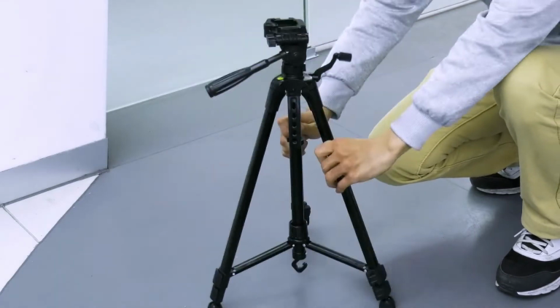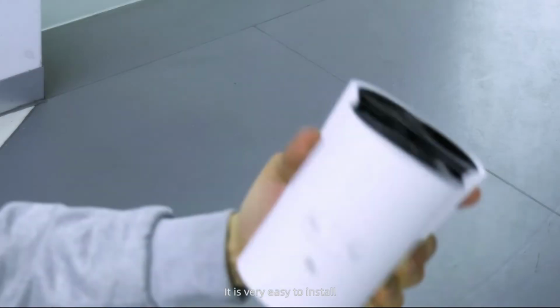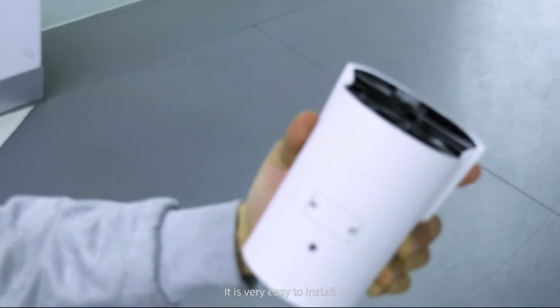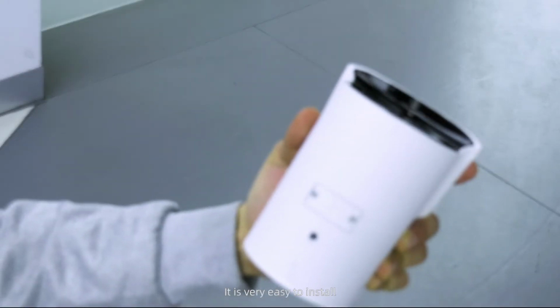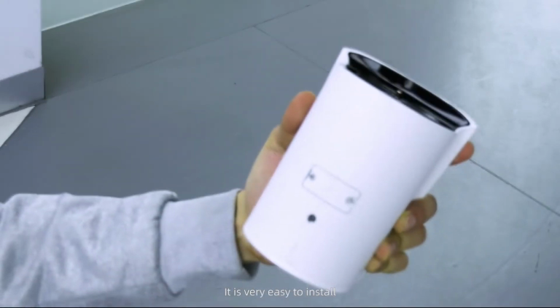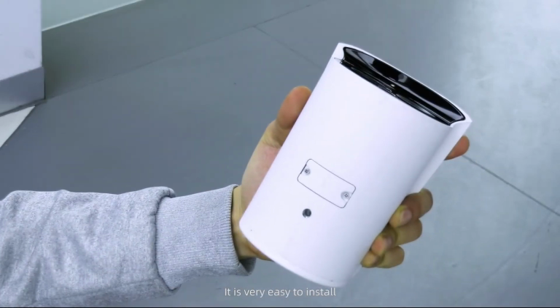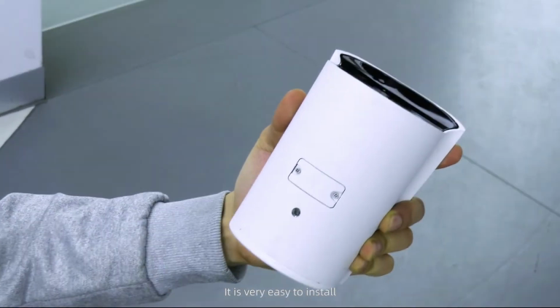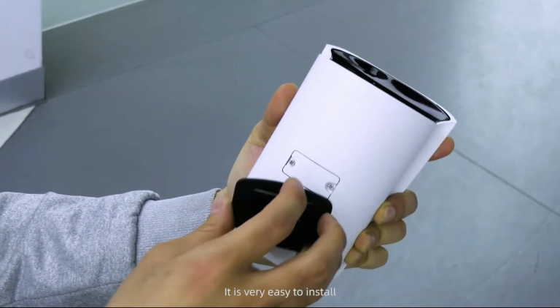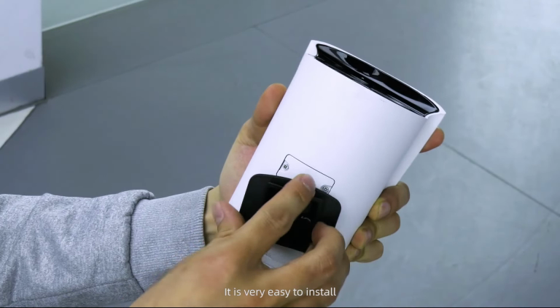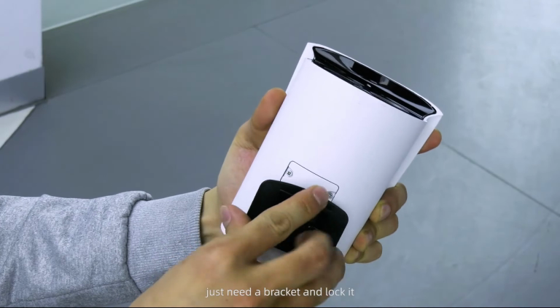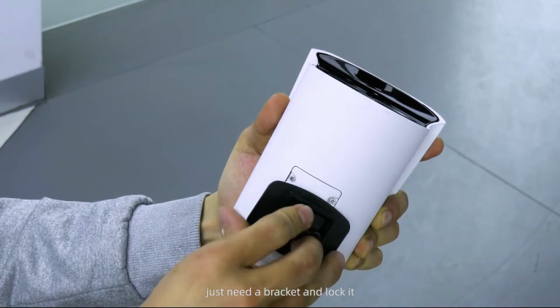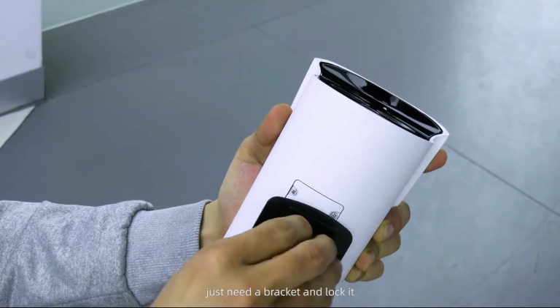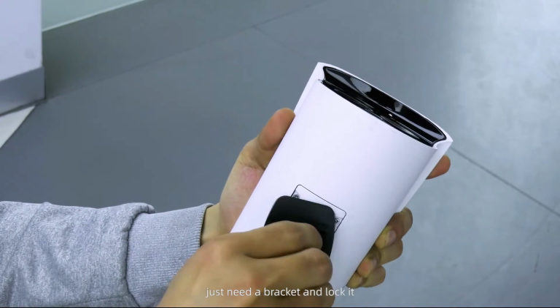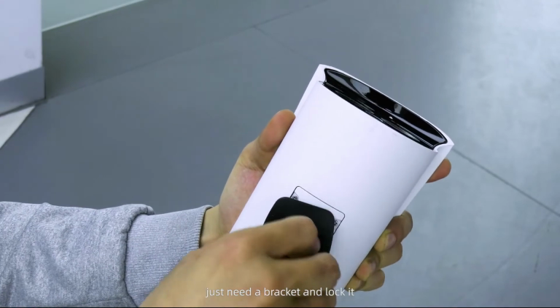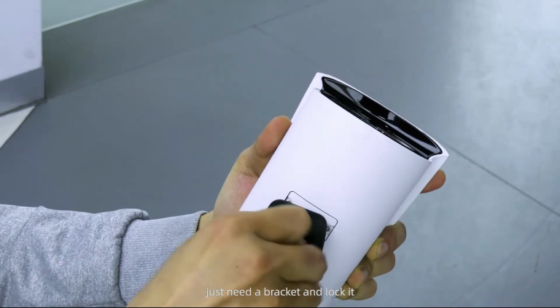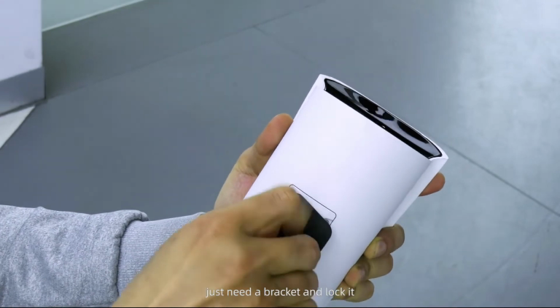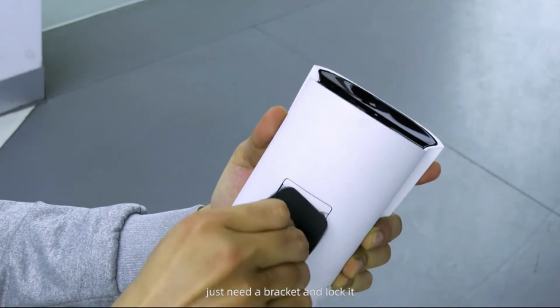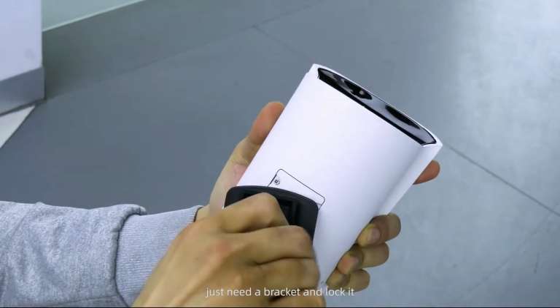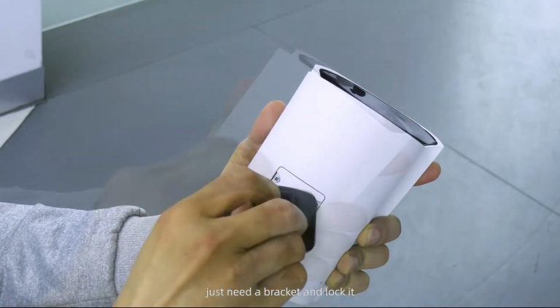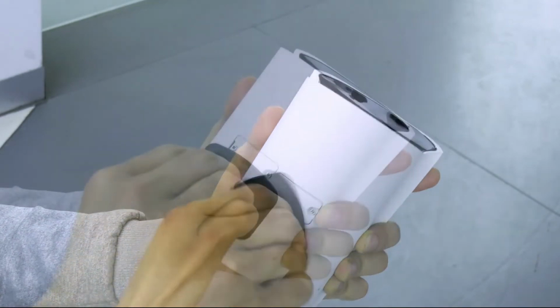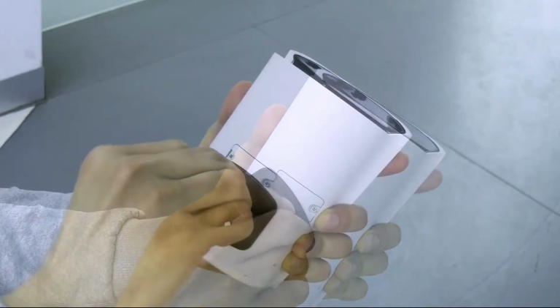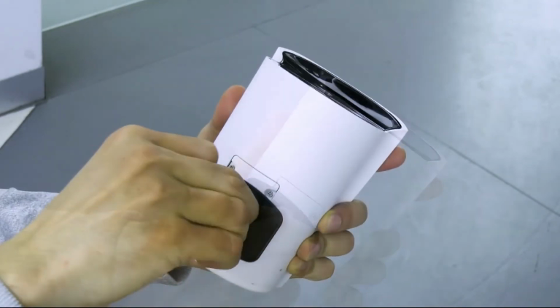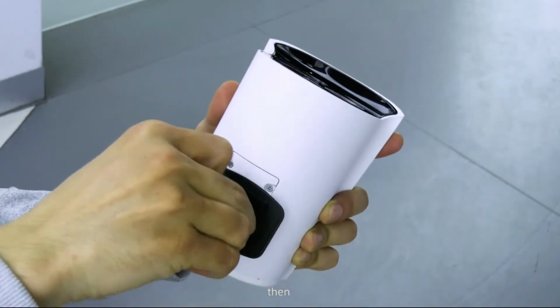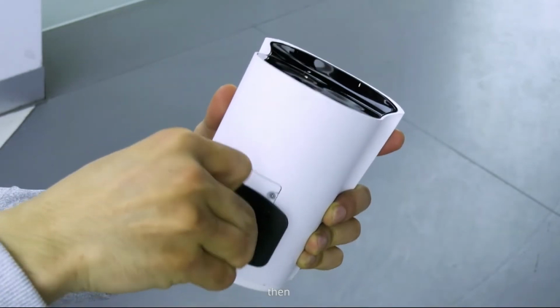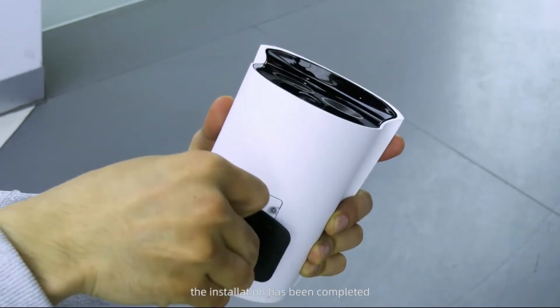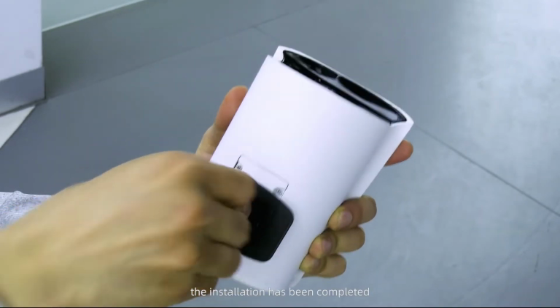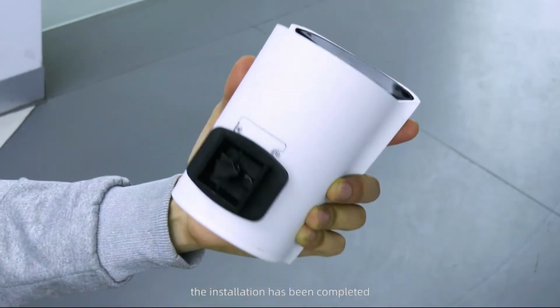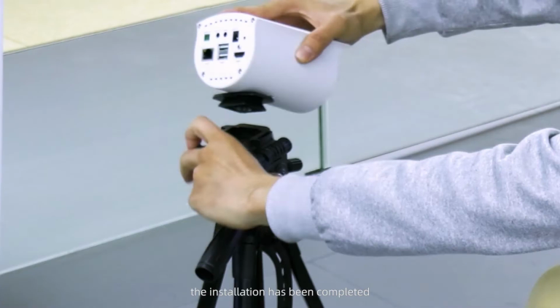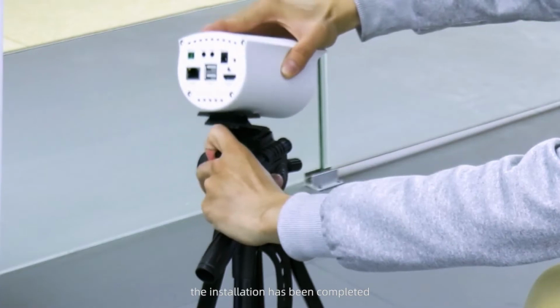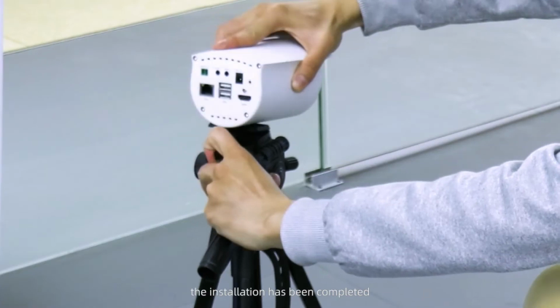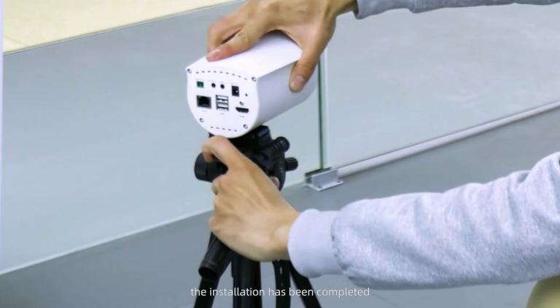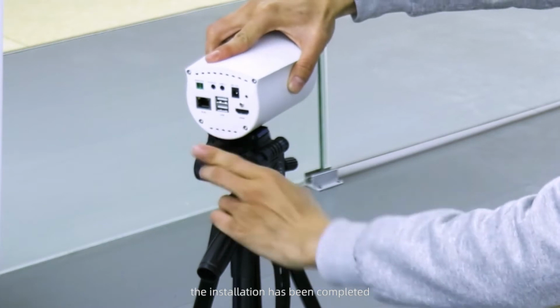It is very easy to install. Just need a bracket and lock it, then the installation has been completed.